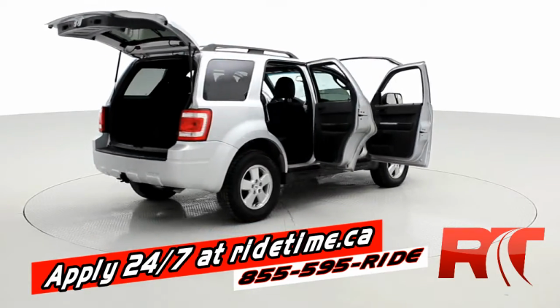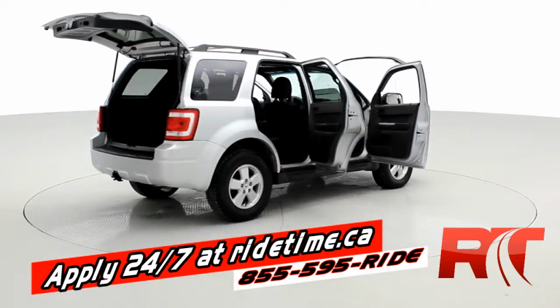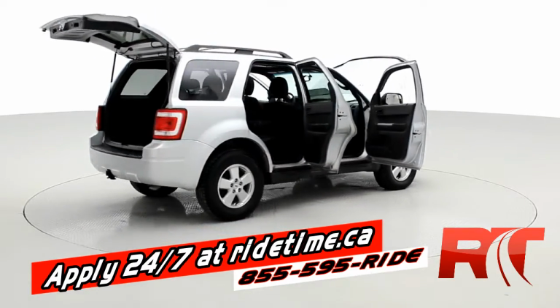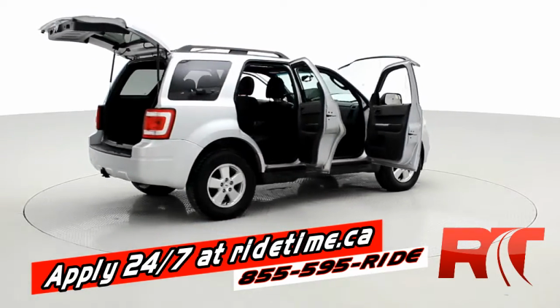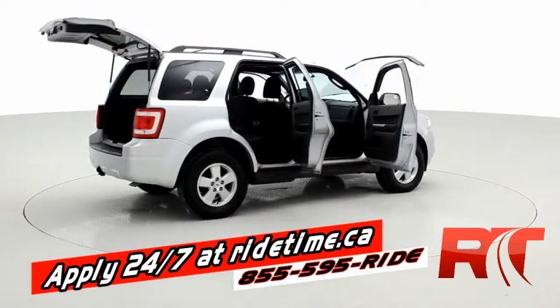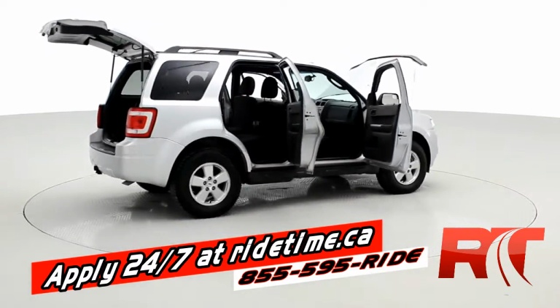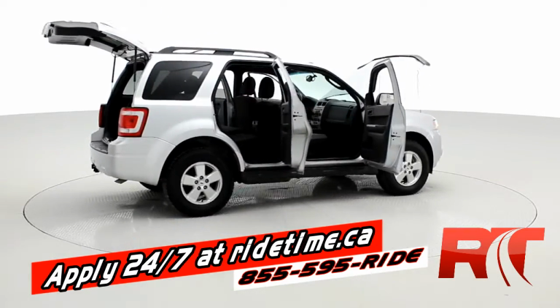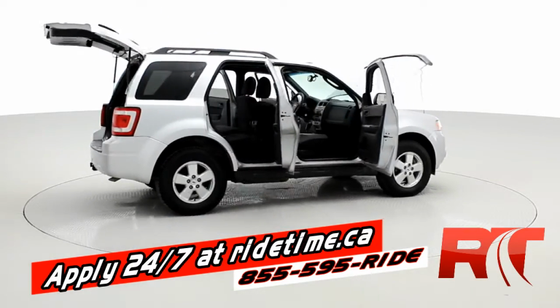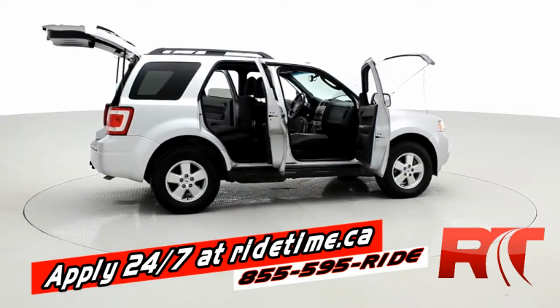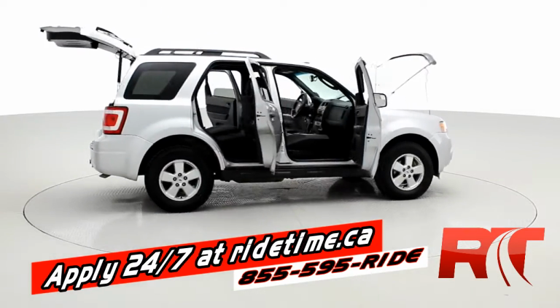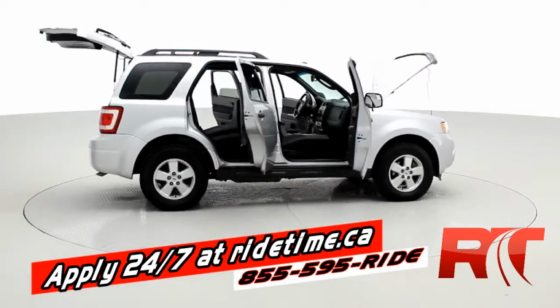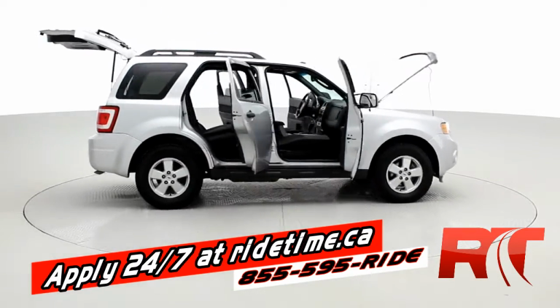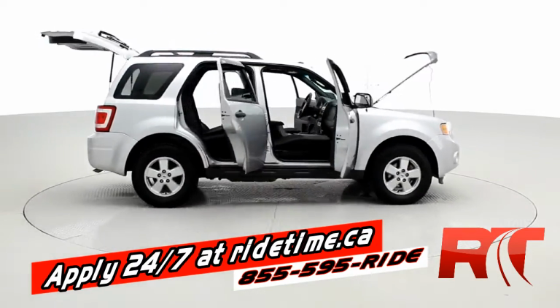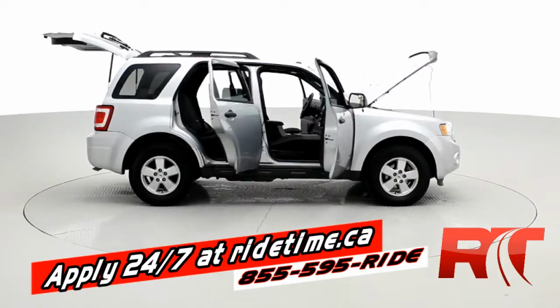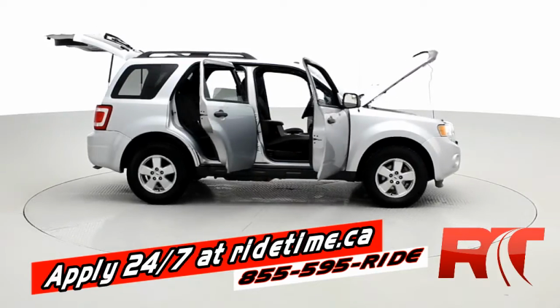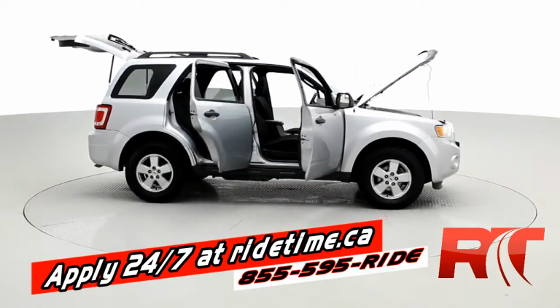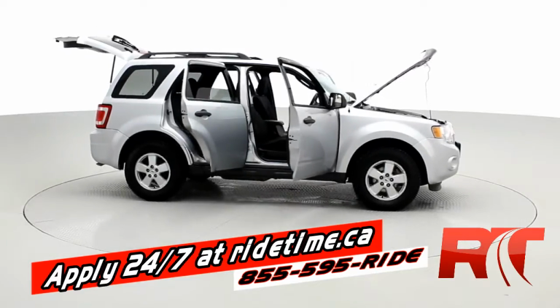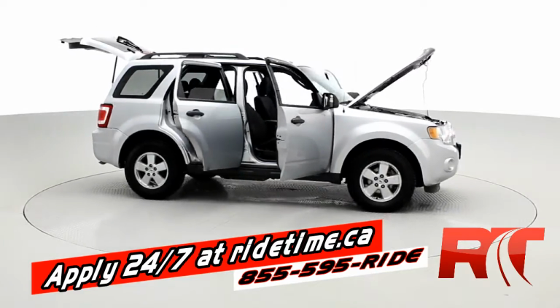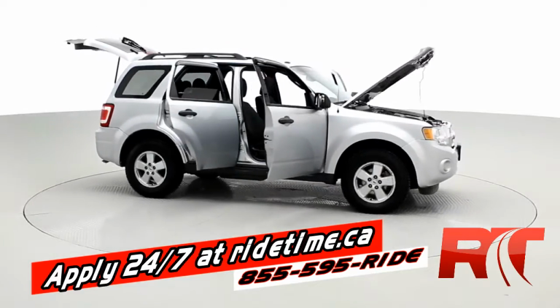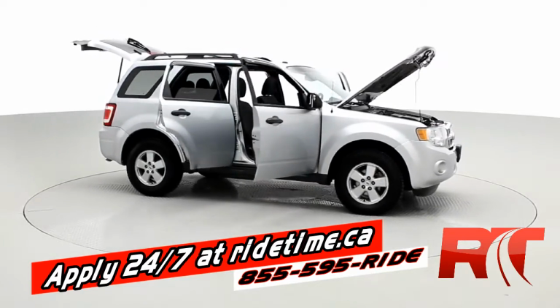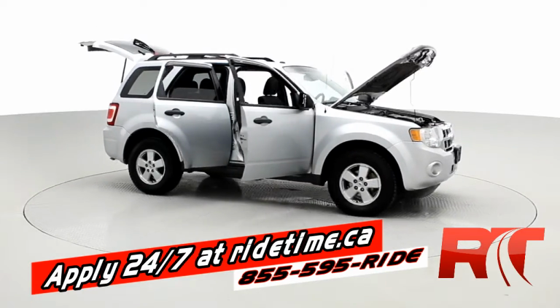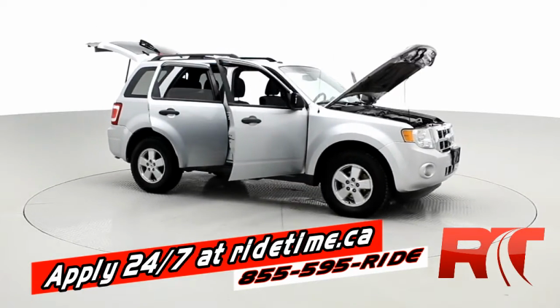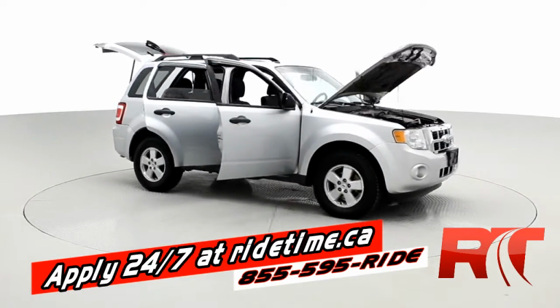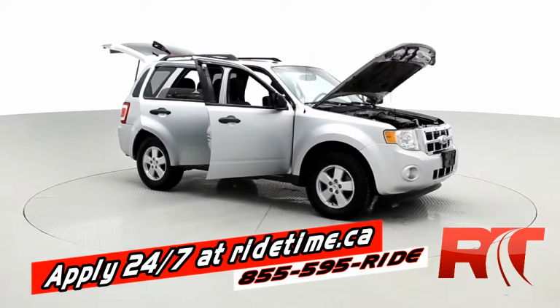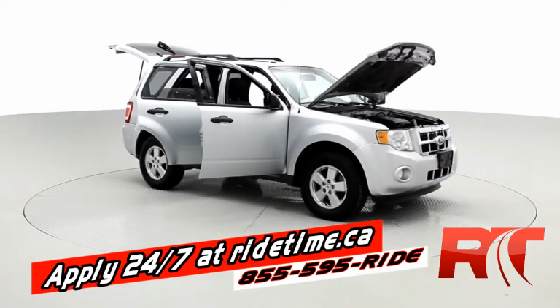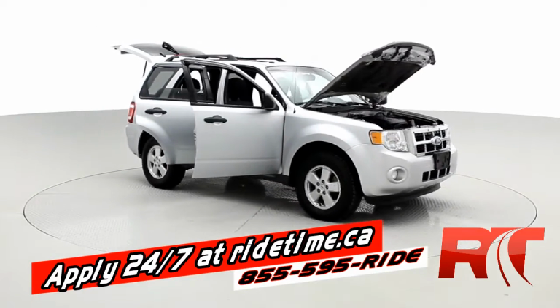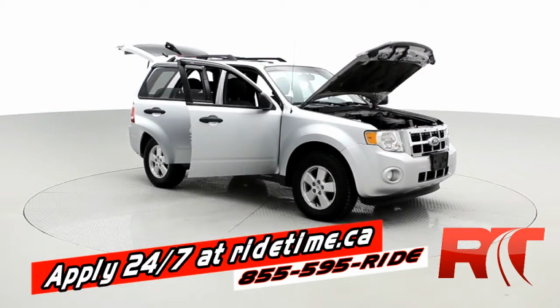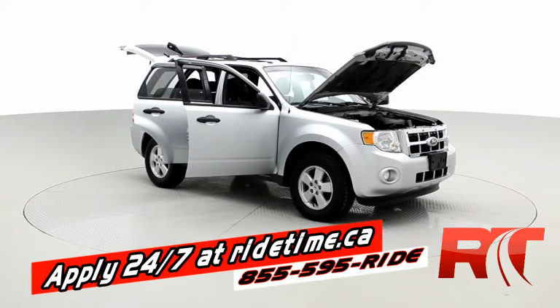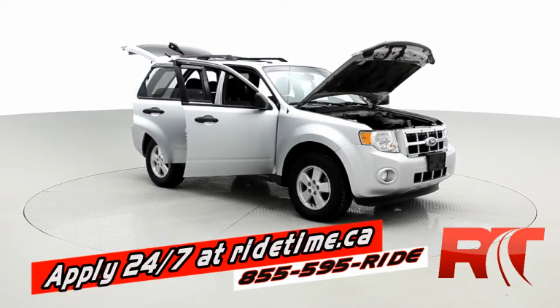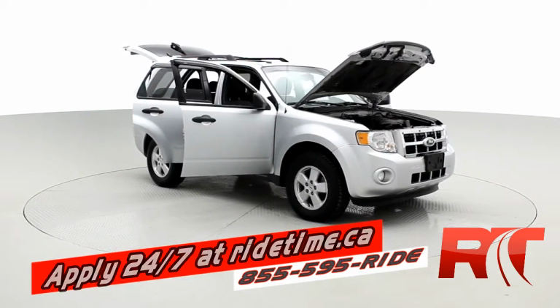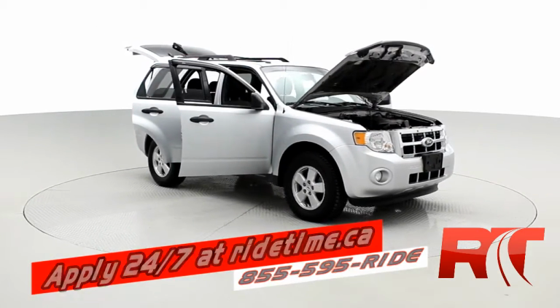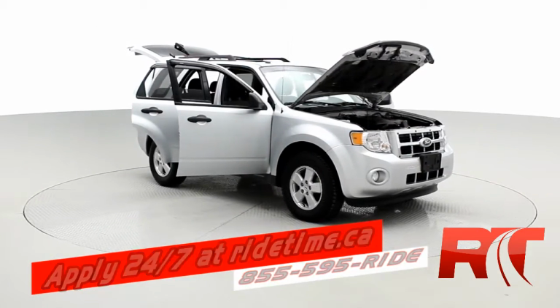Give us a shout toll-free at 1-855-595-RIDE. You can check out our inventory 24/7 at ridetime.ca, and remember — at Ride Time, we're your ticket to ride.